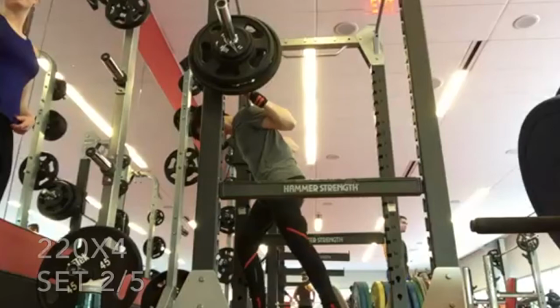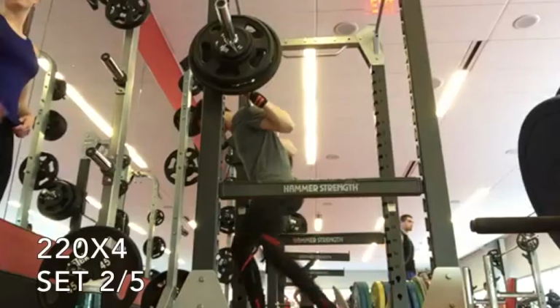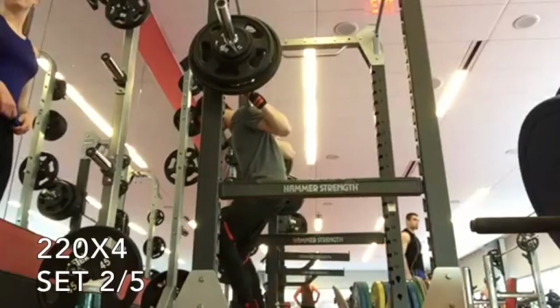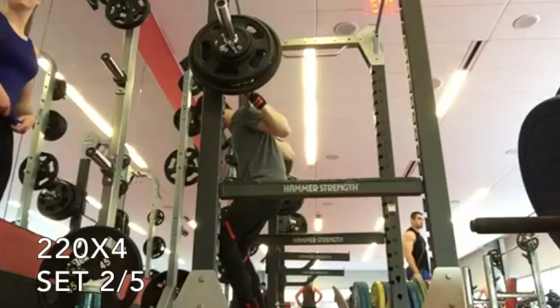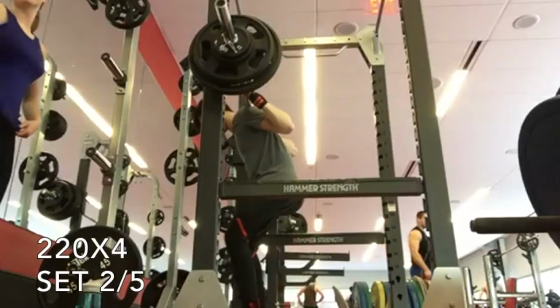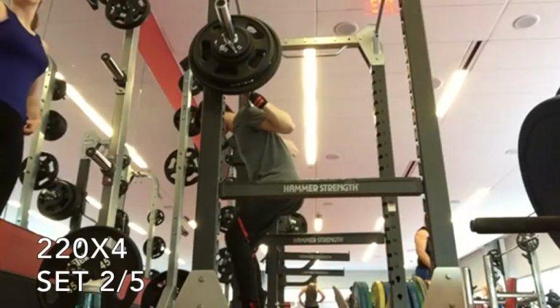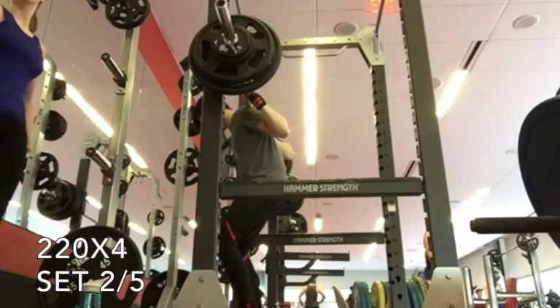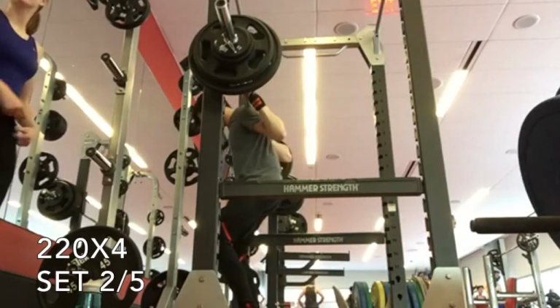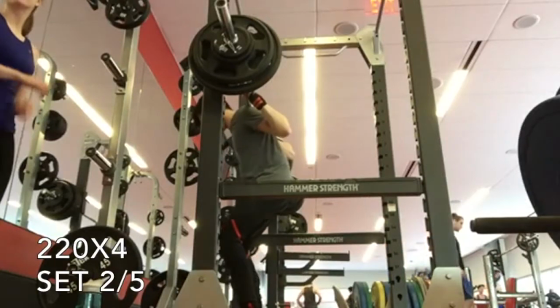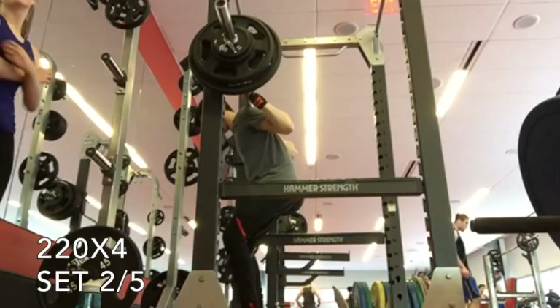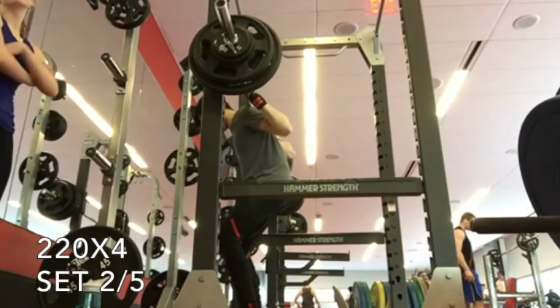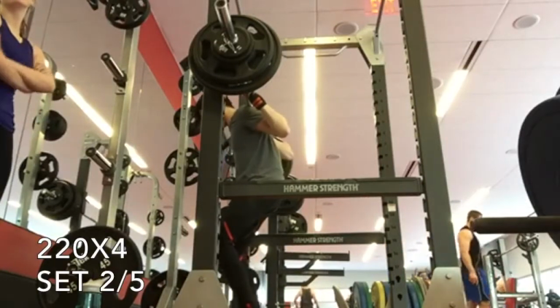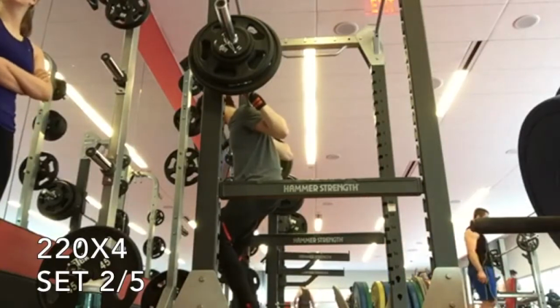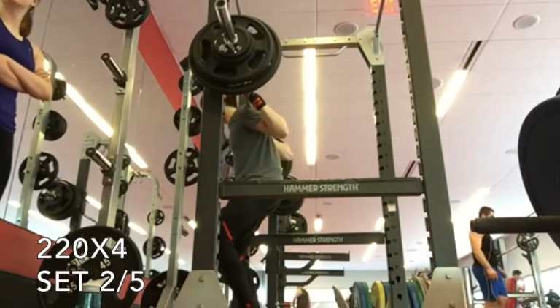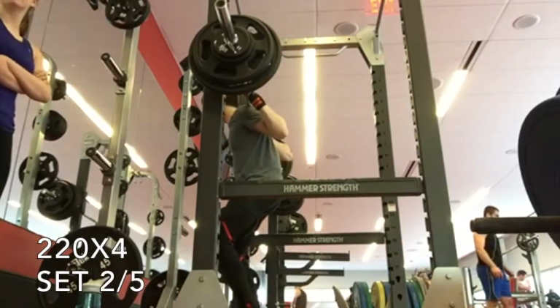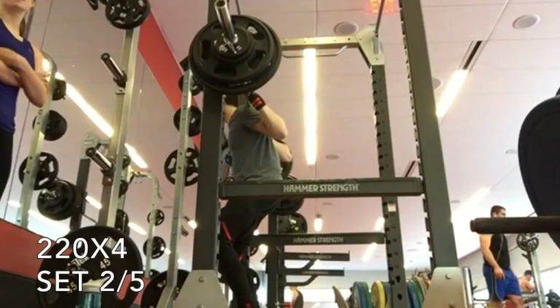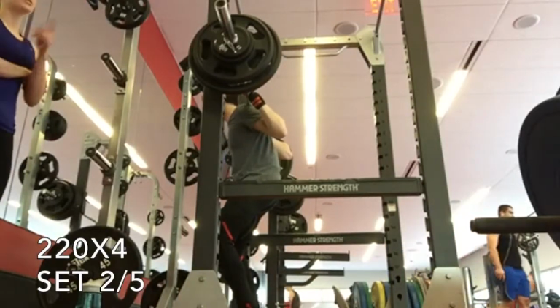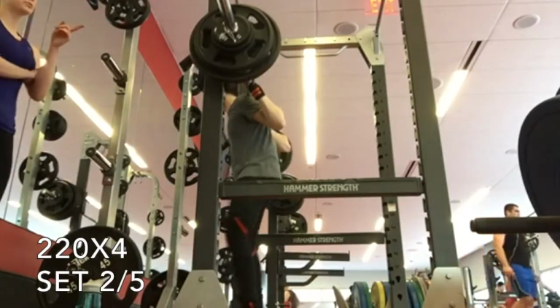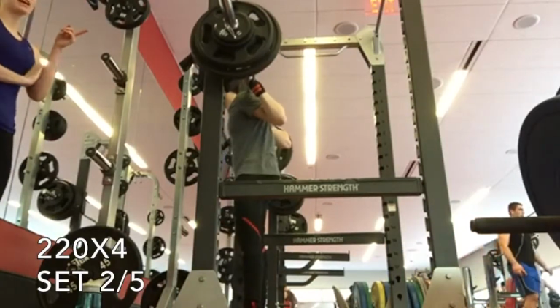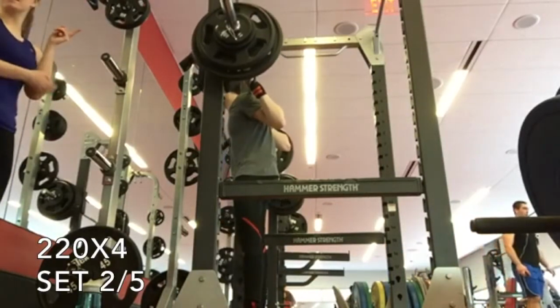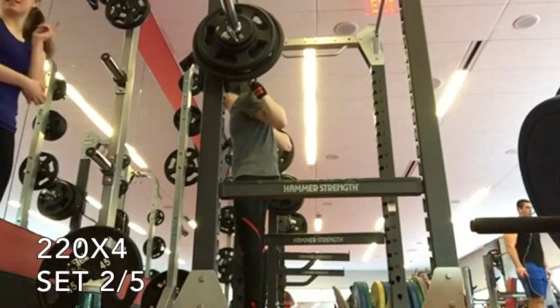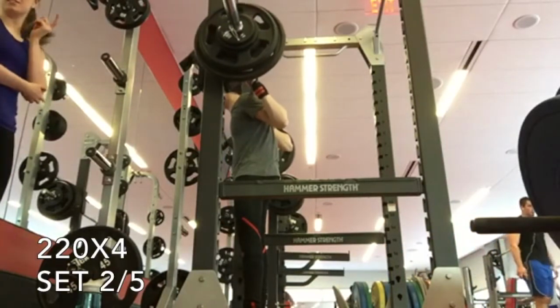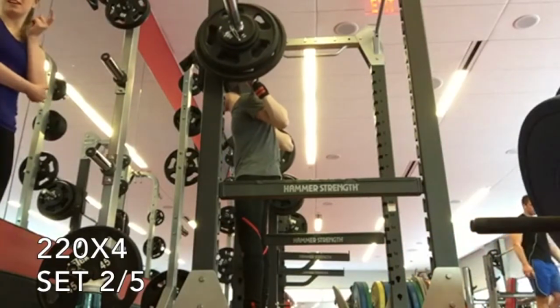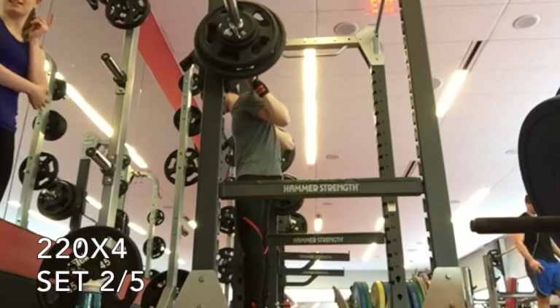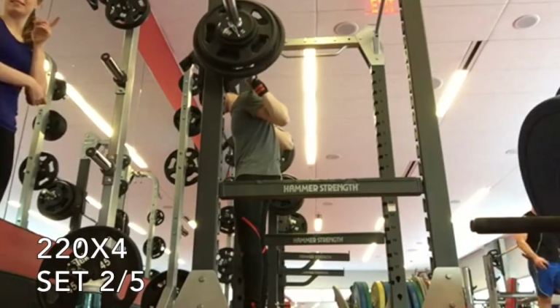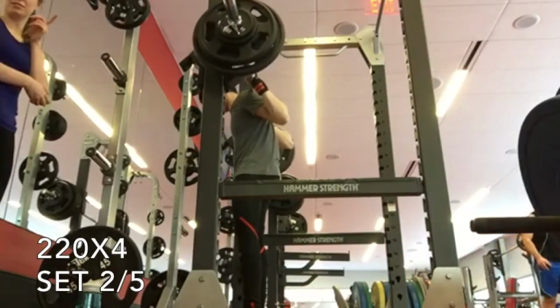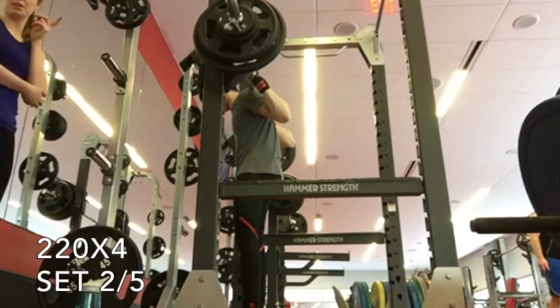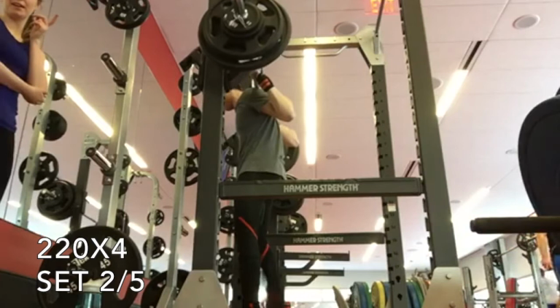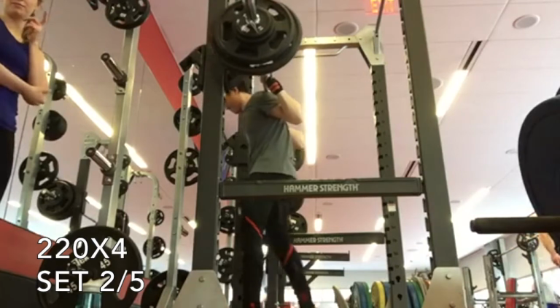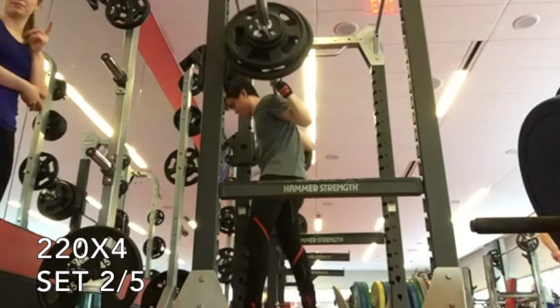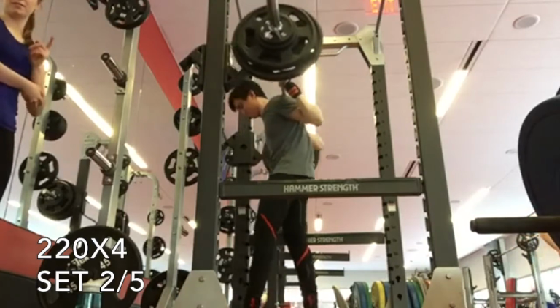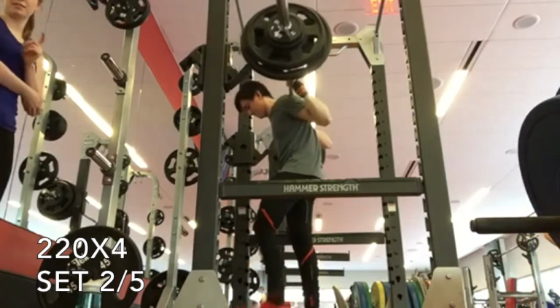What's up guys? So week 9 of Candito's Linear Template. Today I had 220 for five sets of four on the squat.